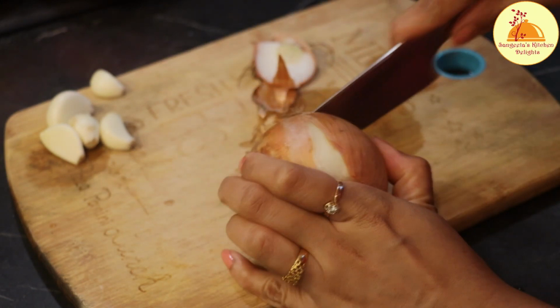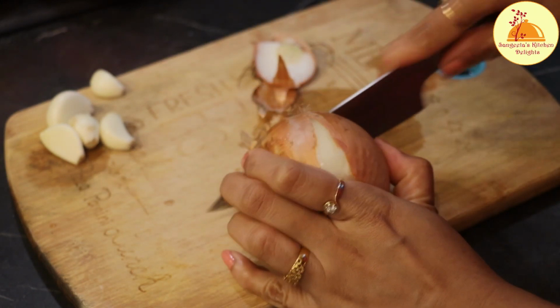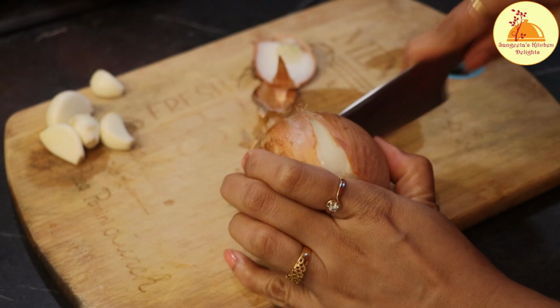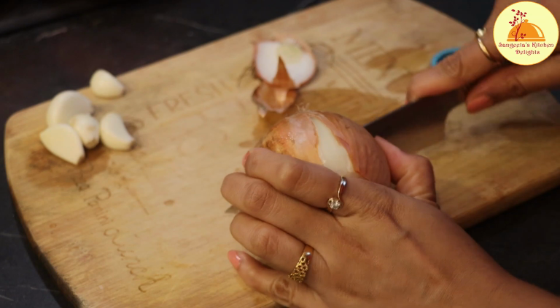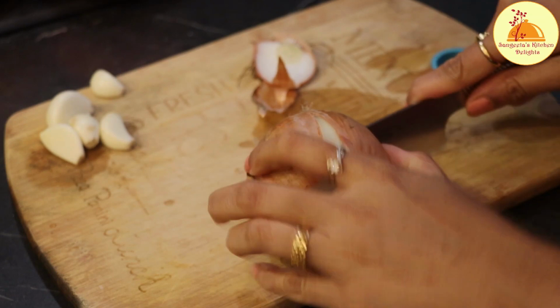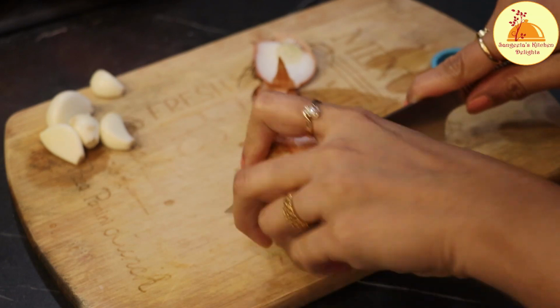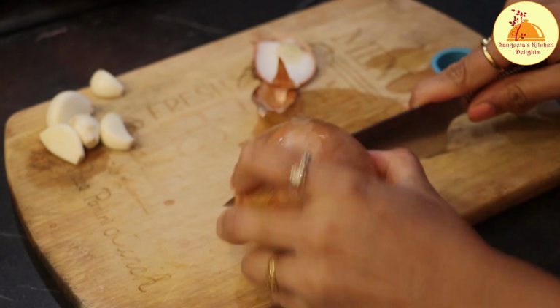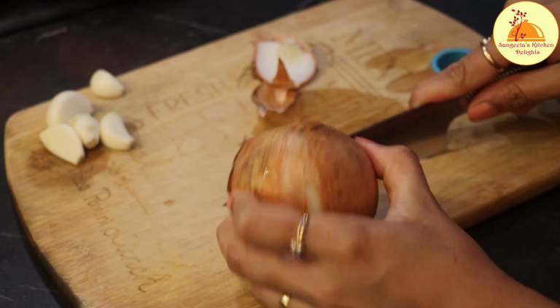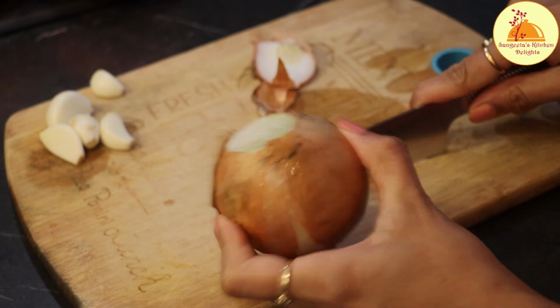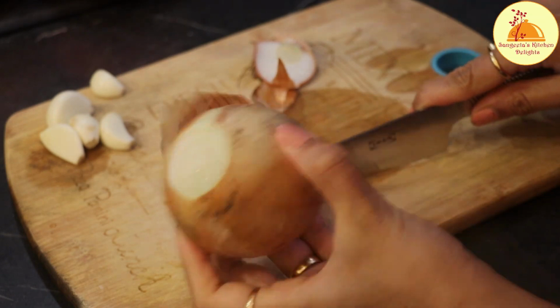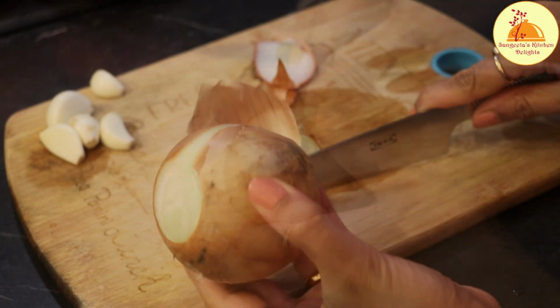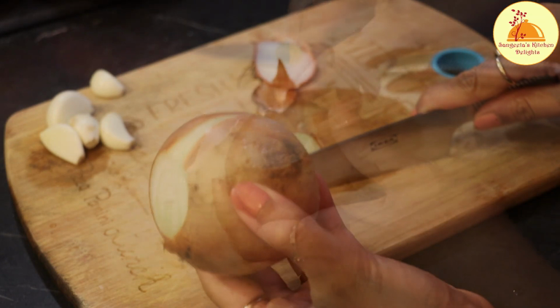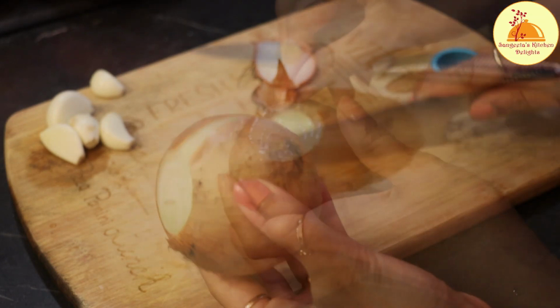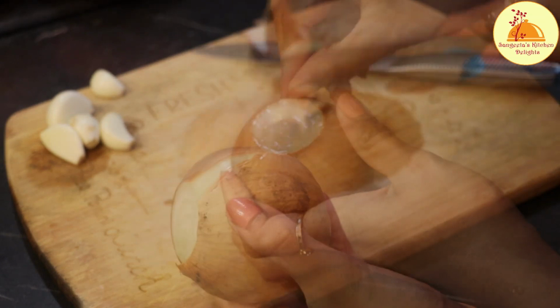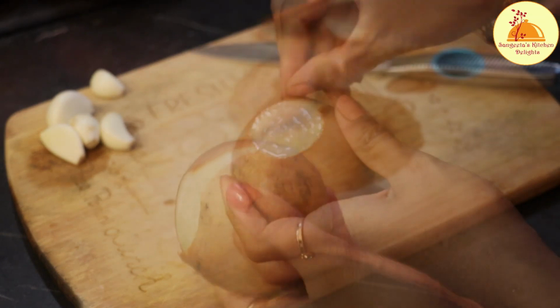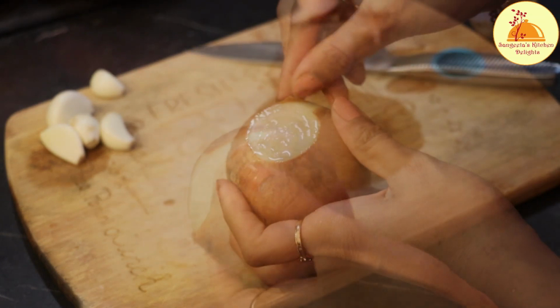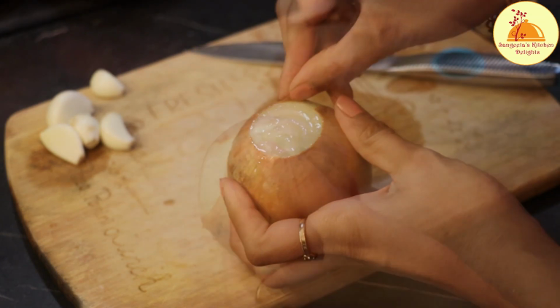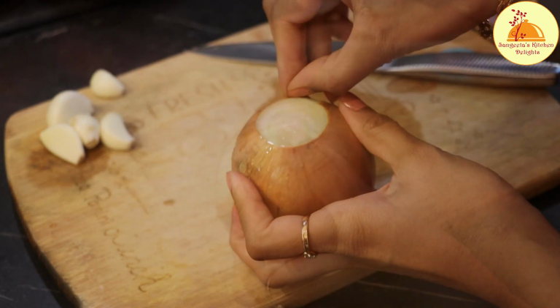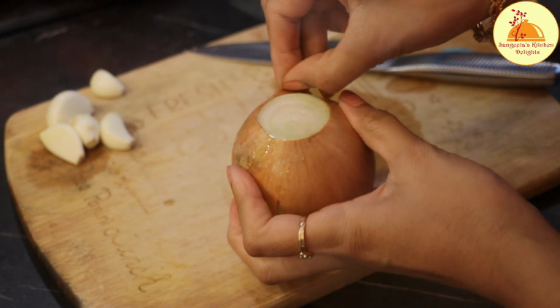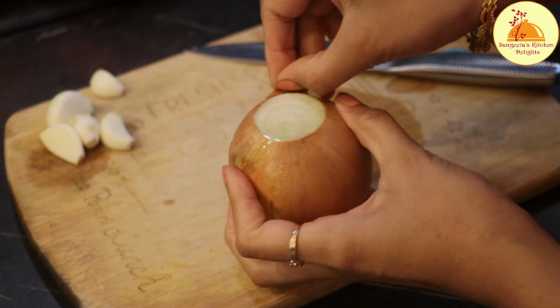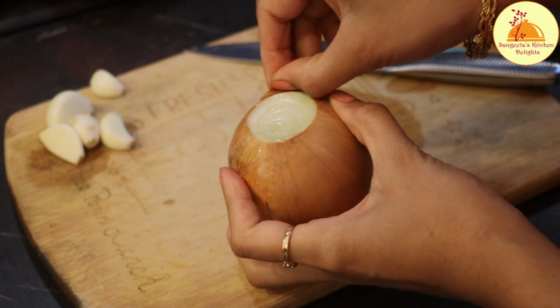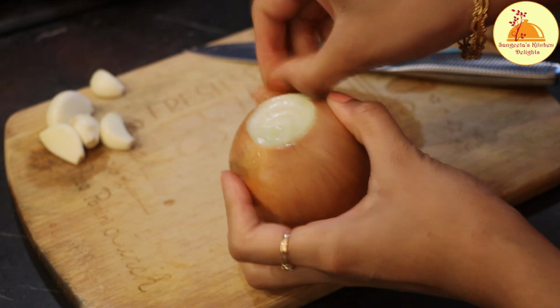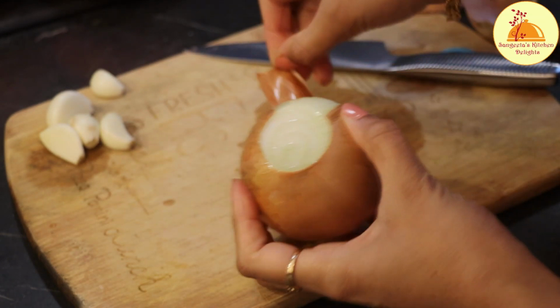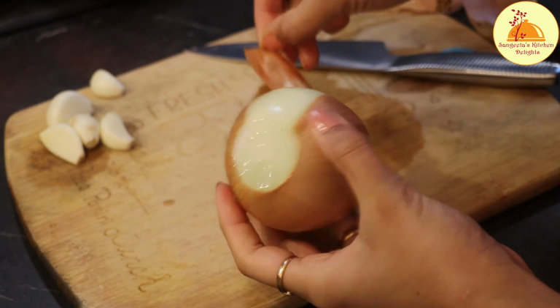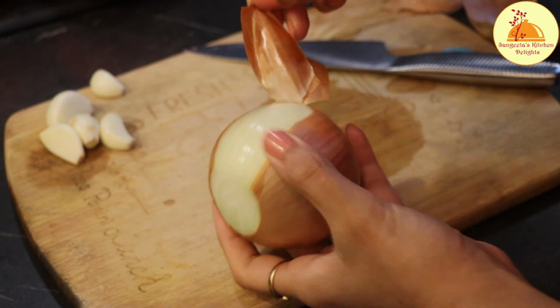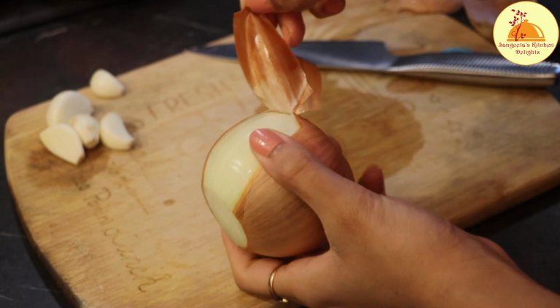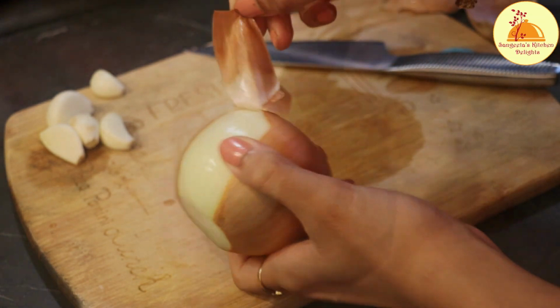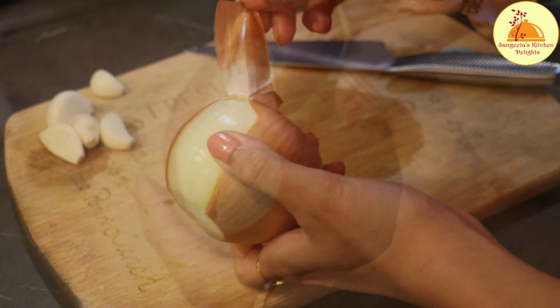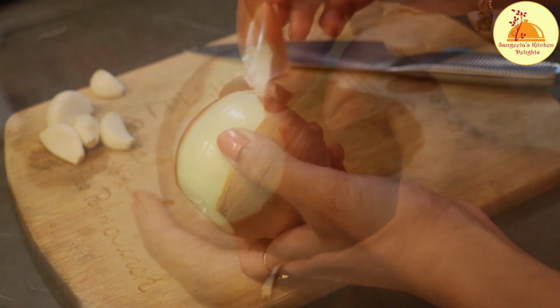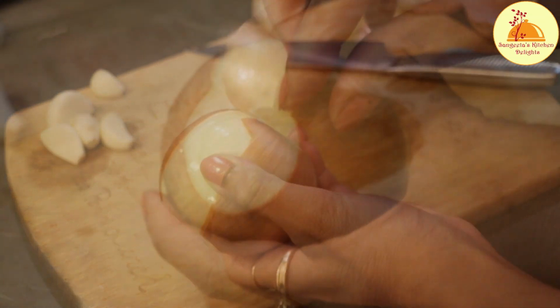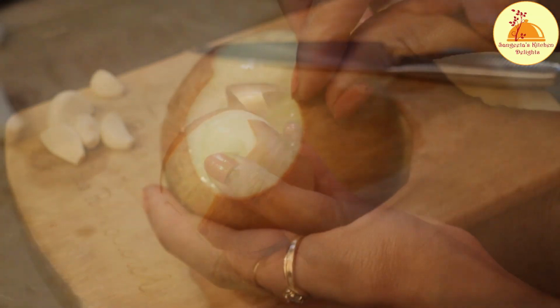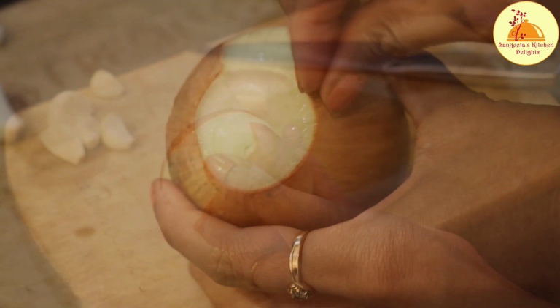Now I am going to peel the onion and then I will cut it into pieces.